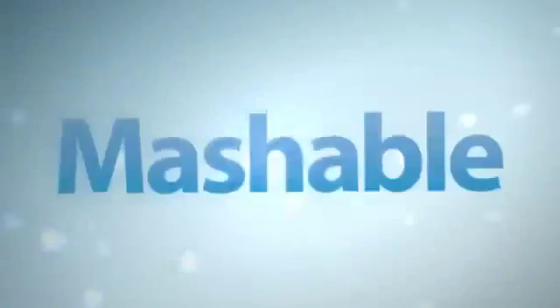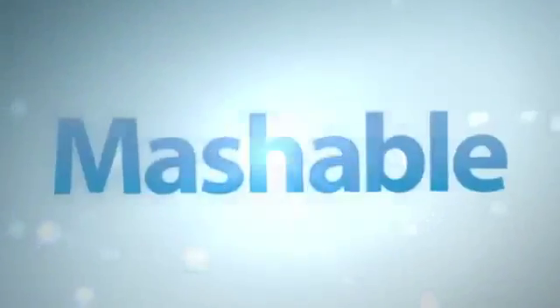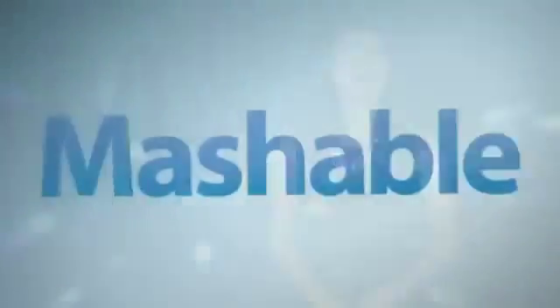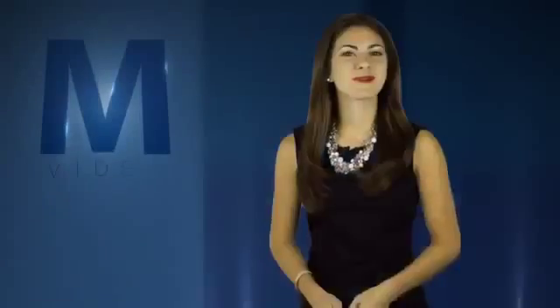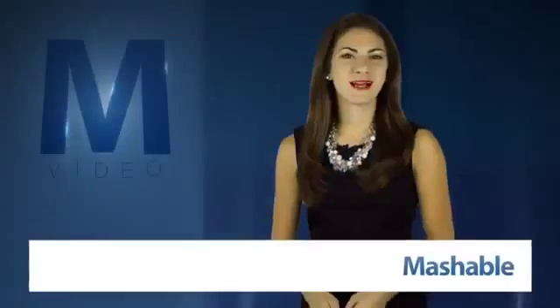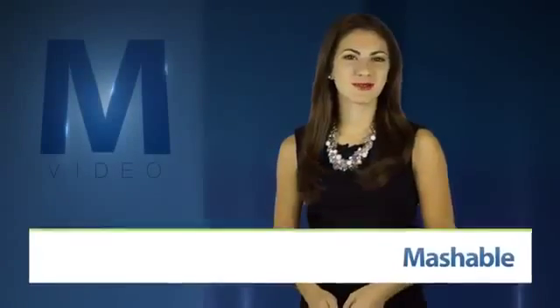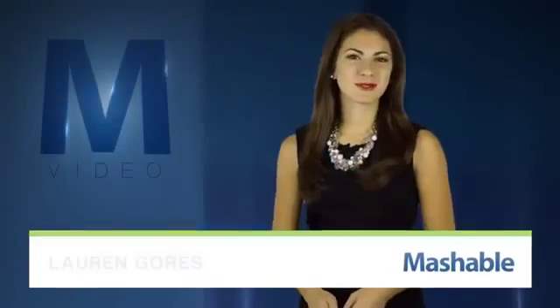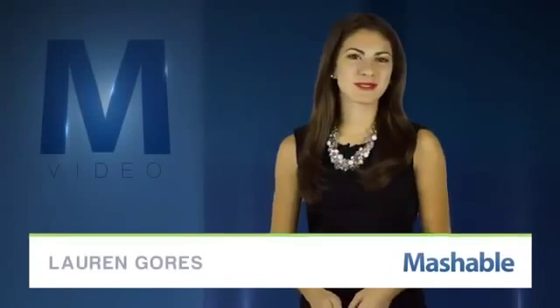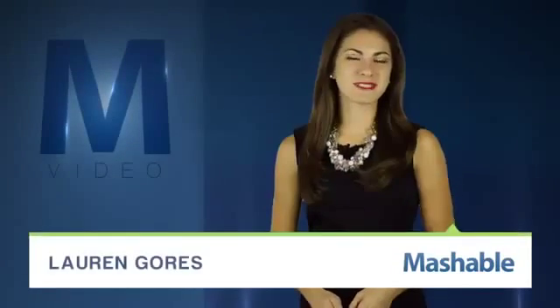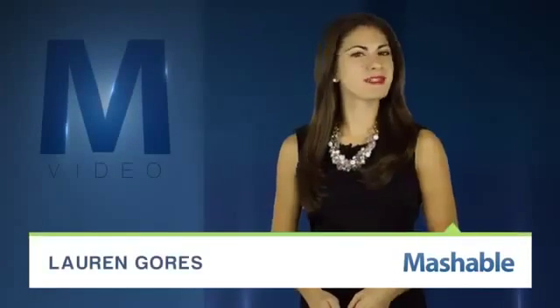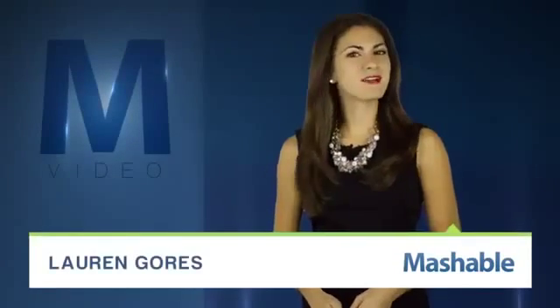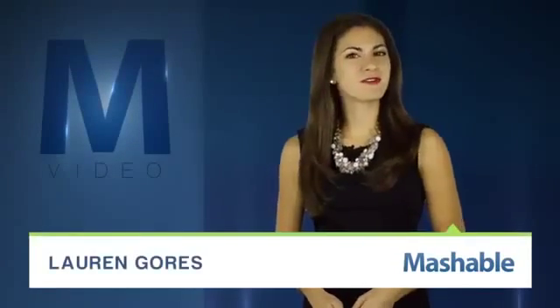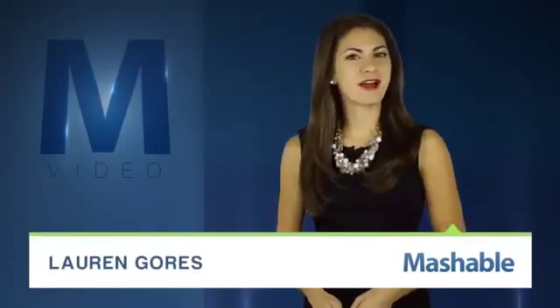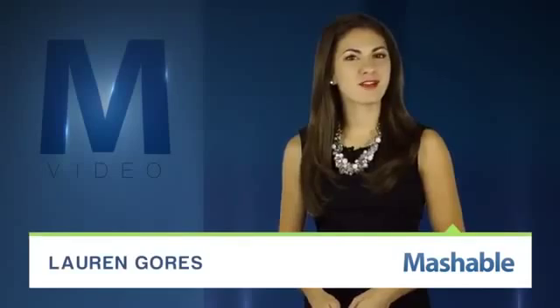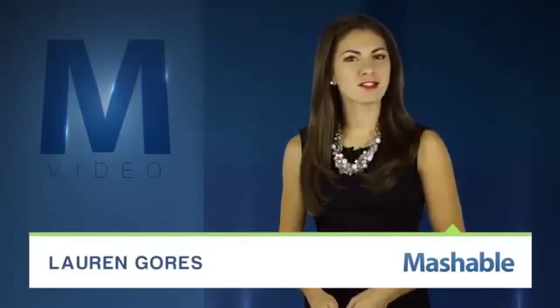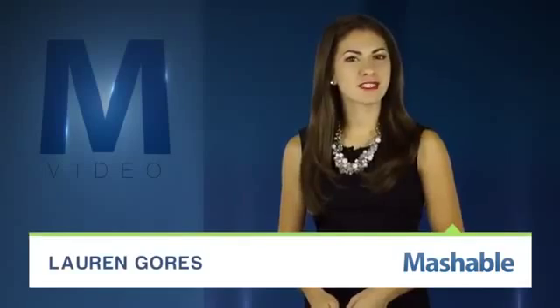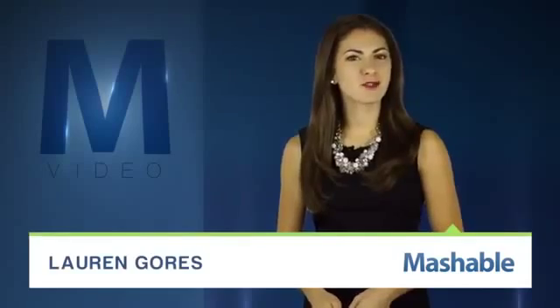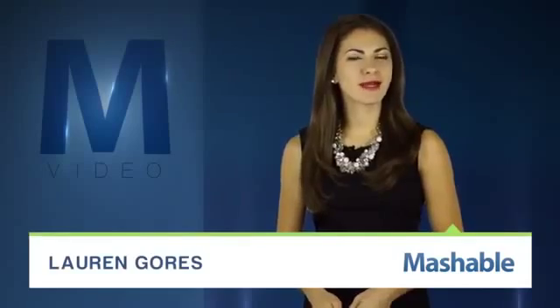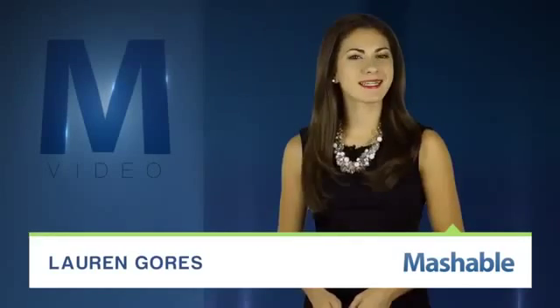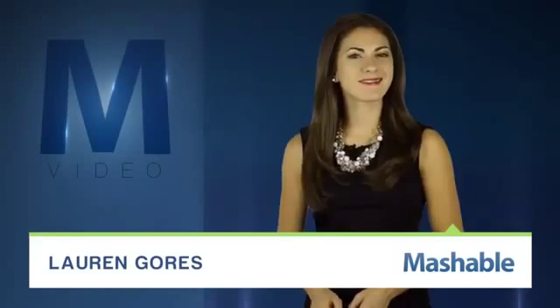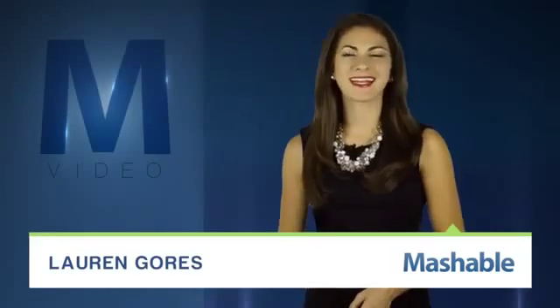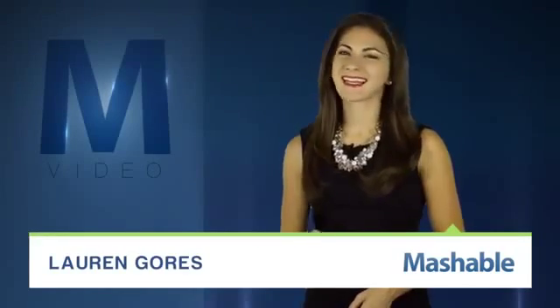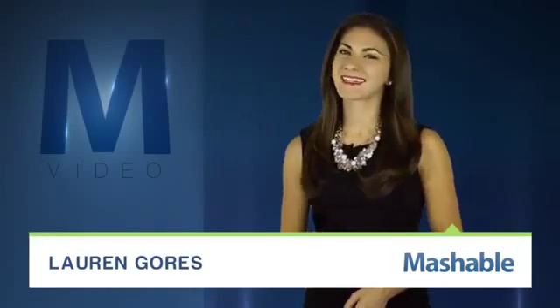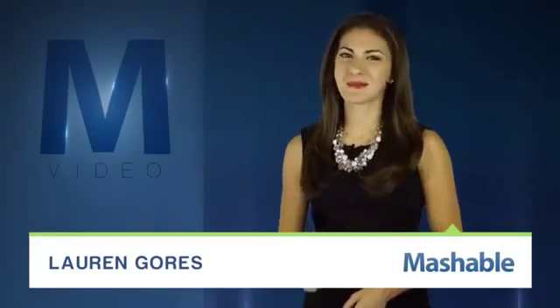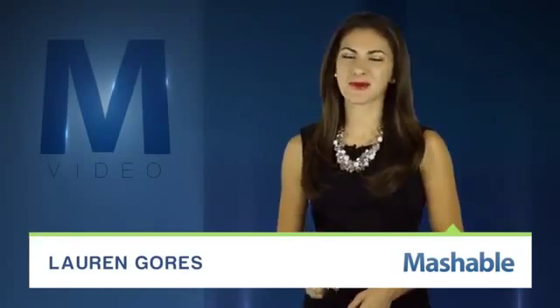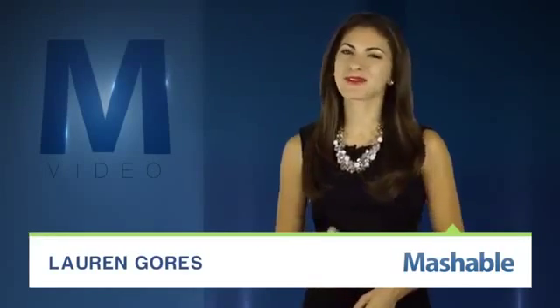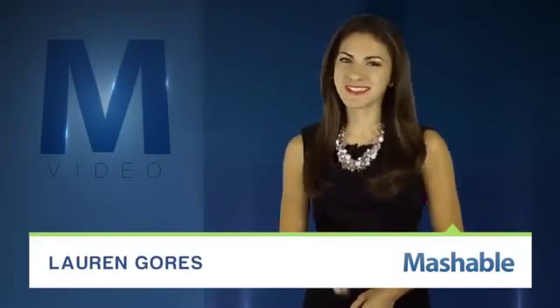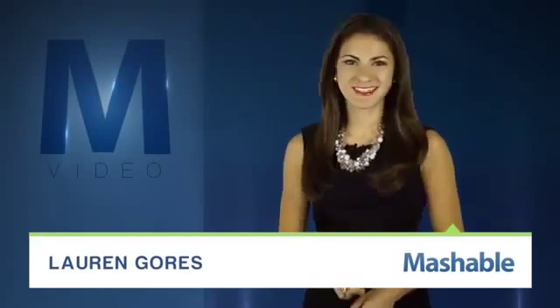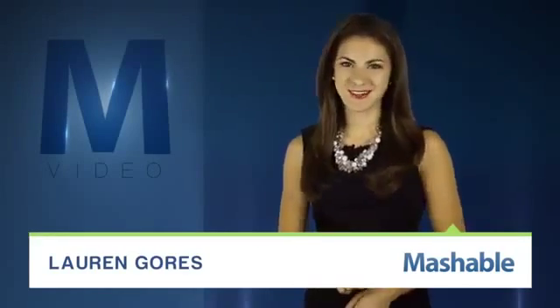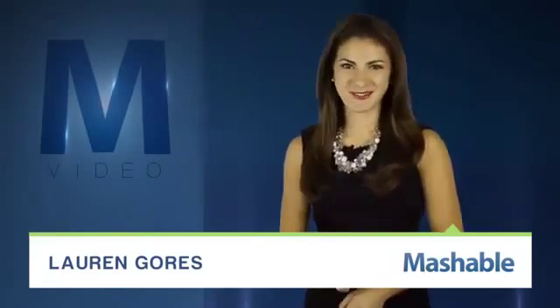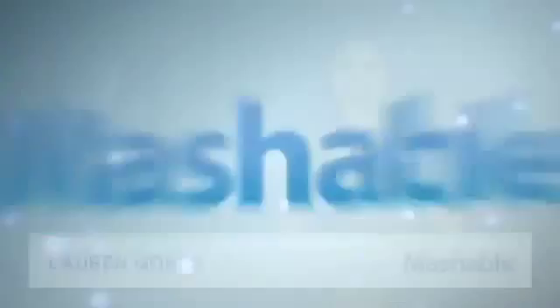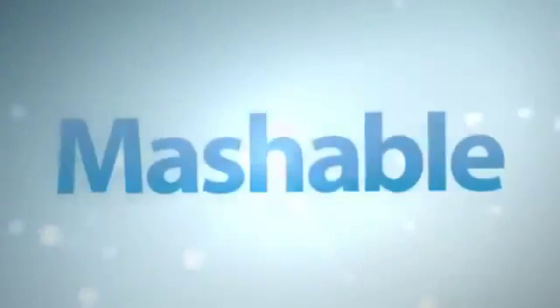For Mashable, I'm Lauren Gorse. Did the iPhone 5 launch leave you wanting even a little more? Well, there's a Kickstarter for that.